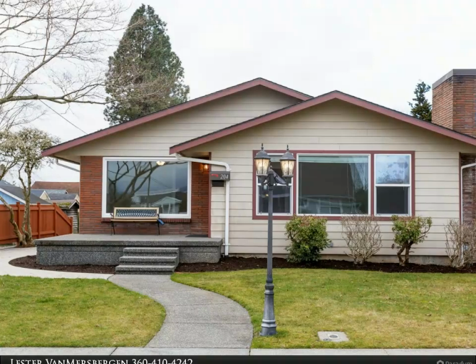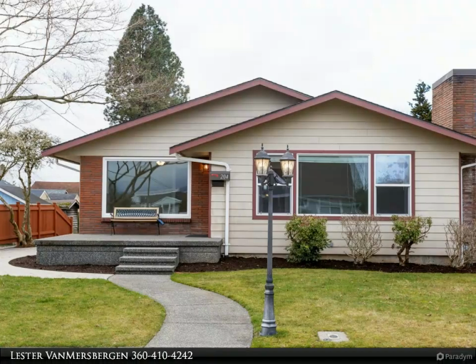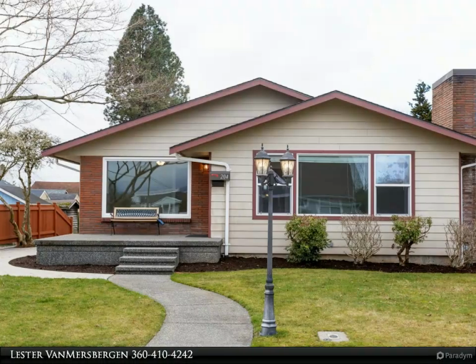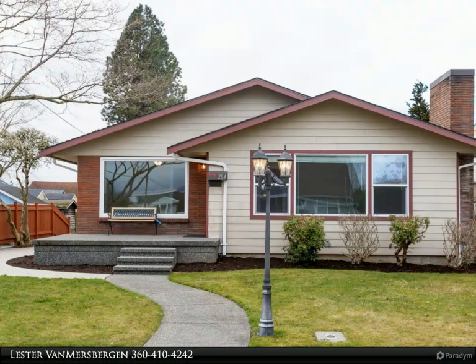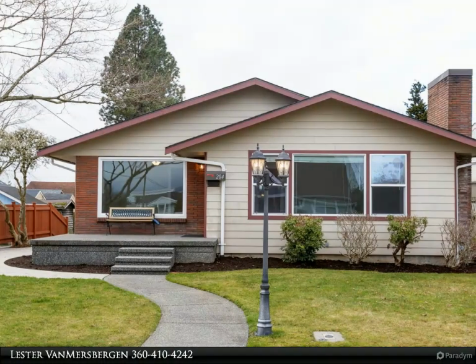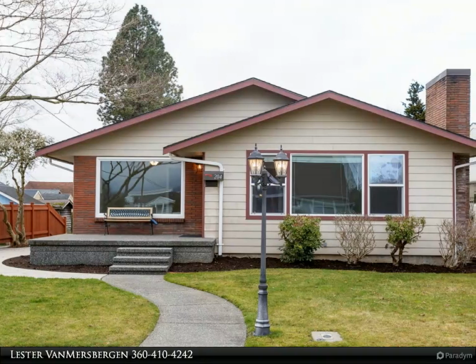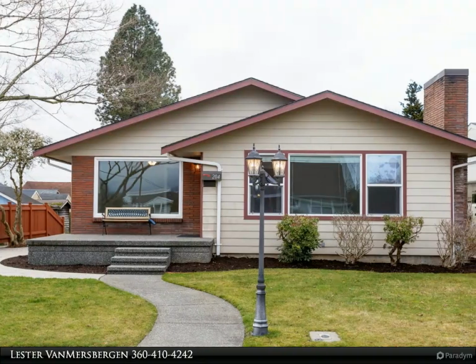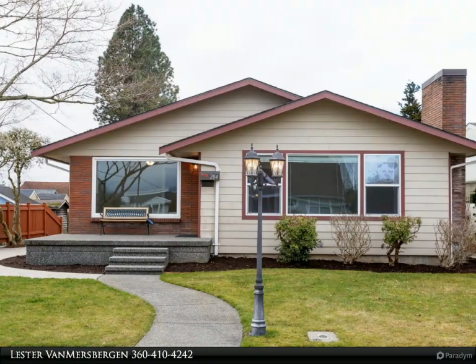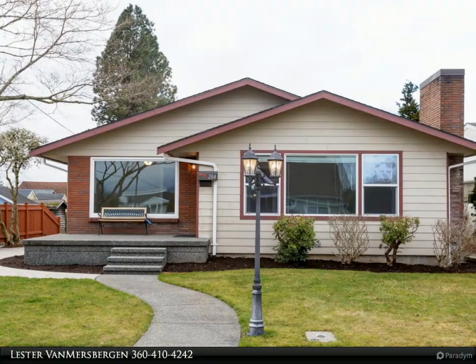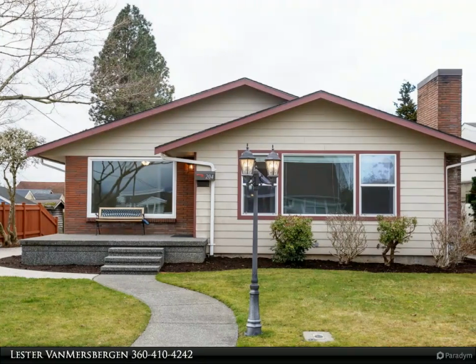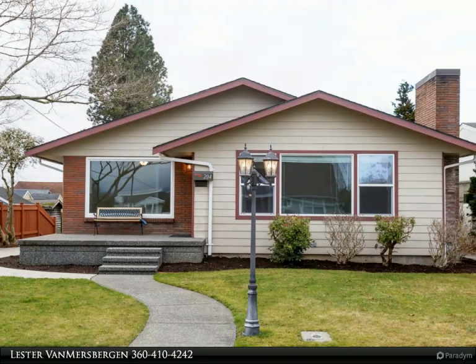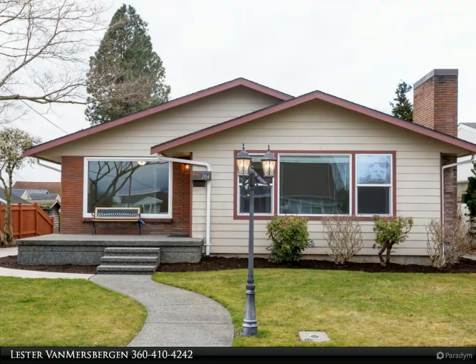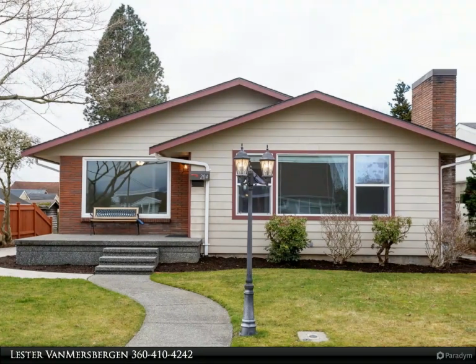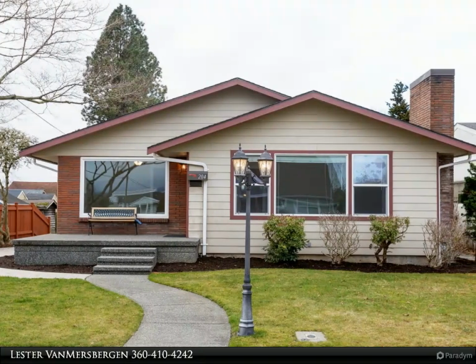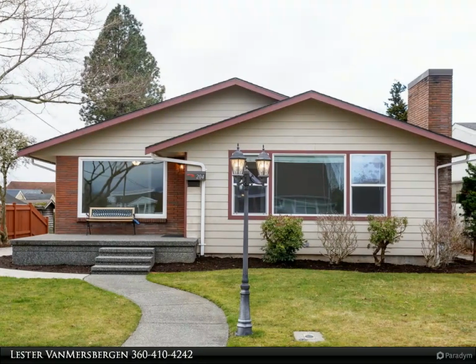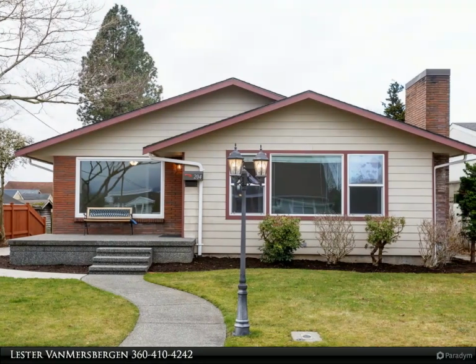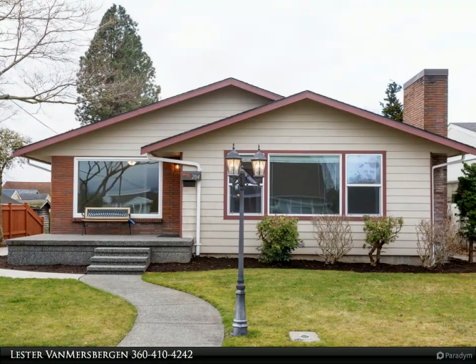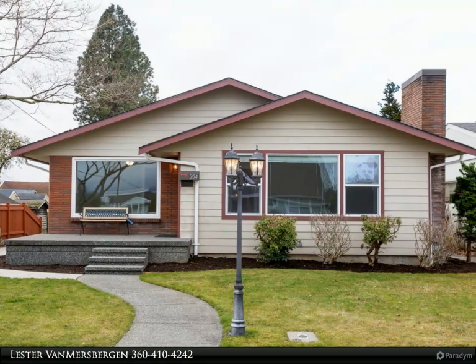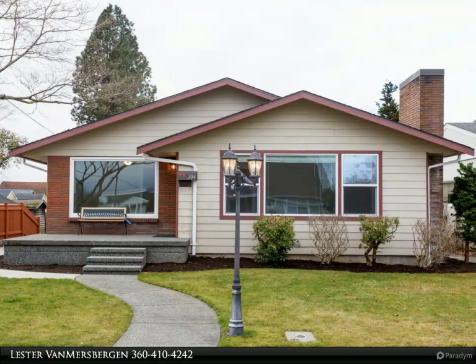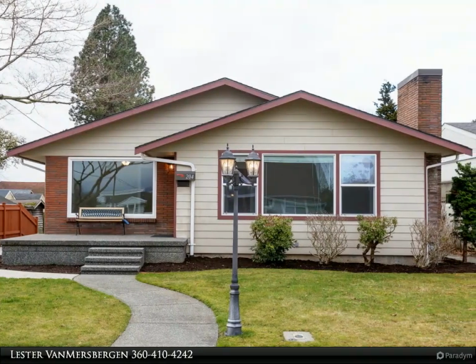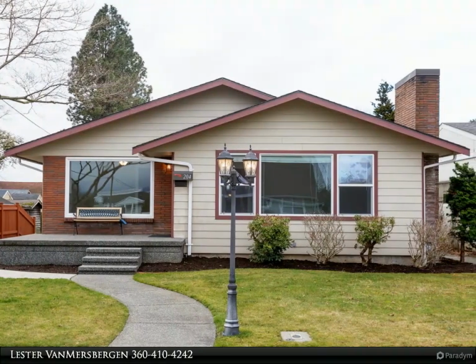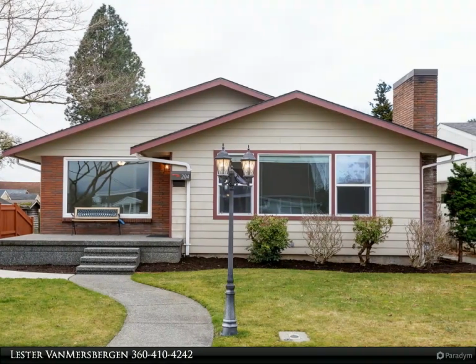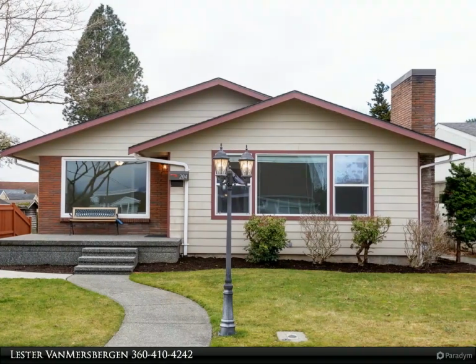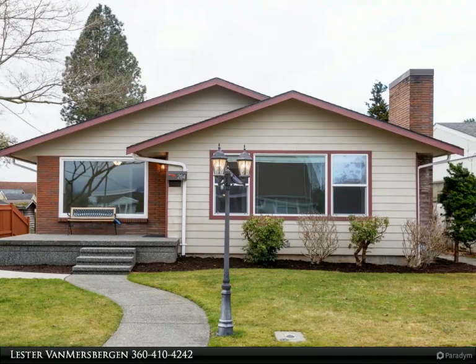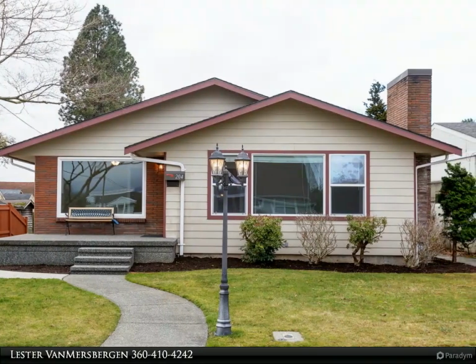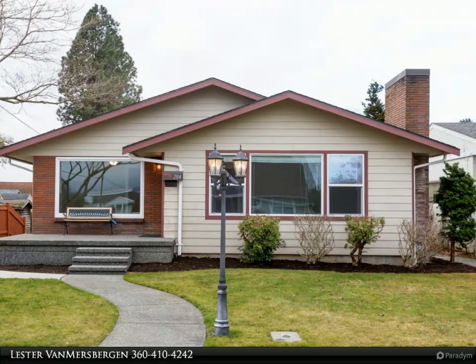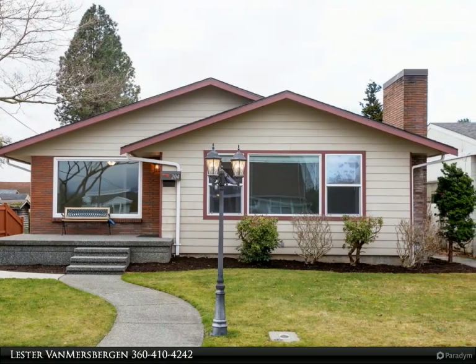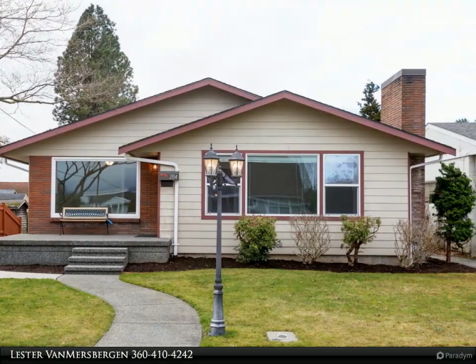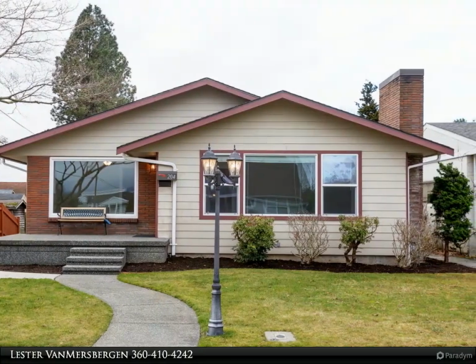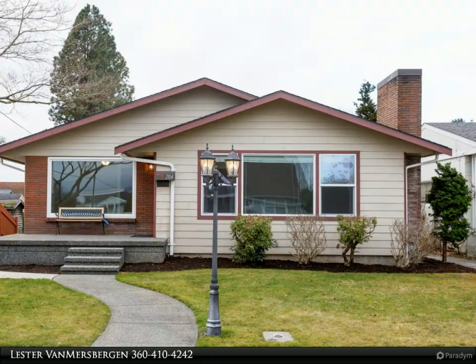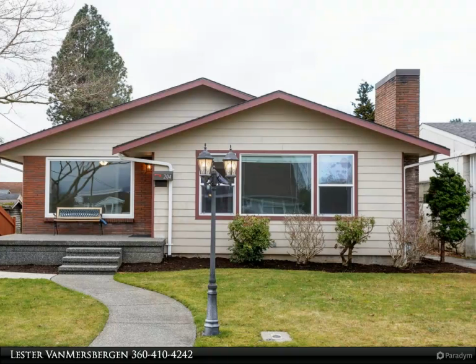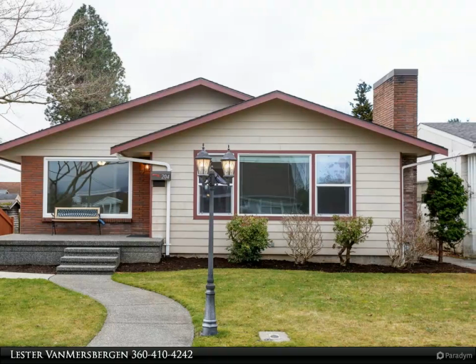This Windermere Real Estate Hatcom, Inc. property video is presented by Lester Van Murs Brigham.